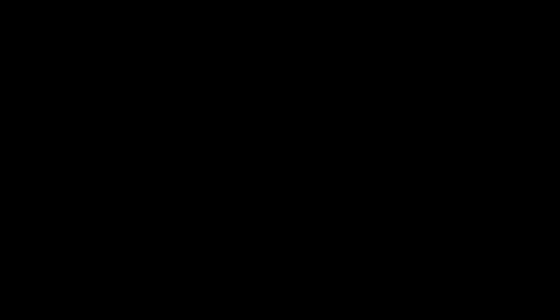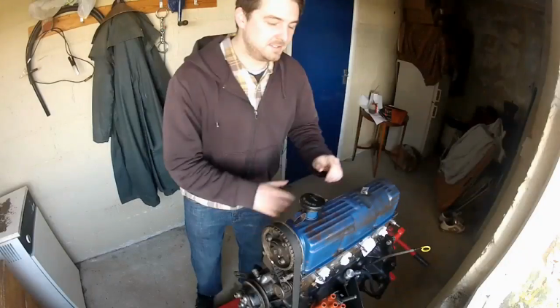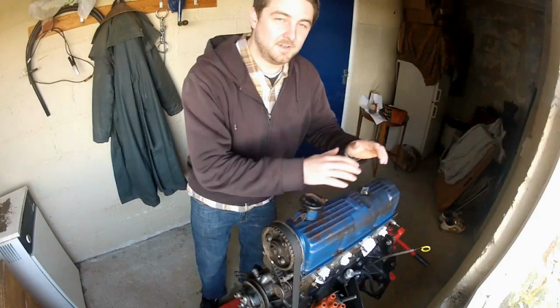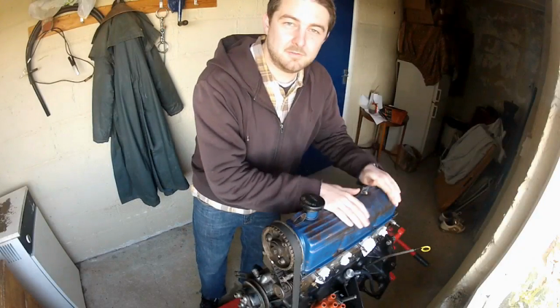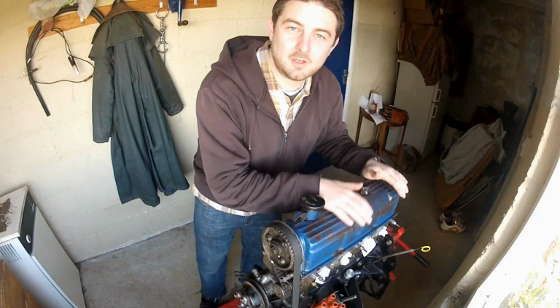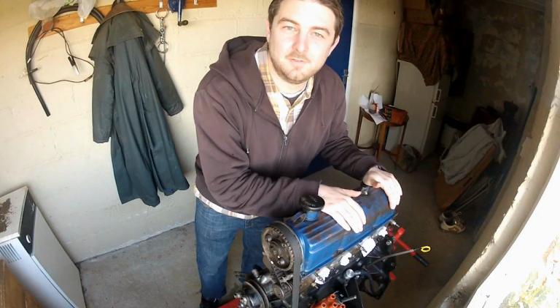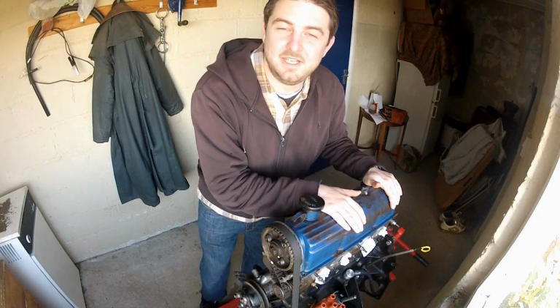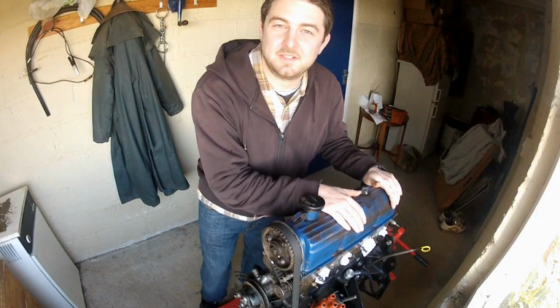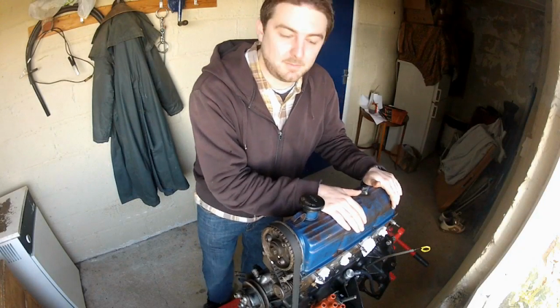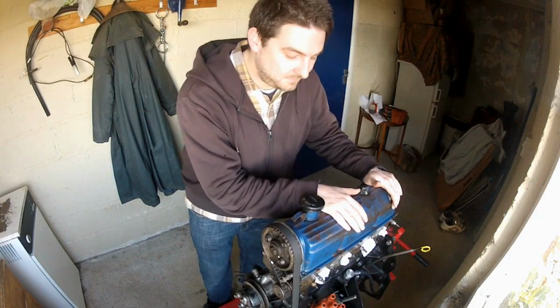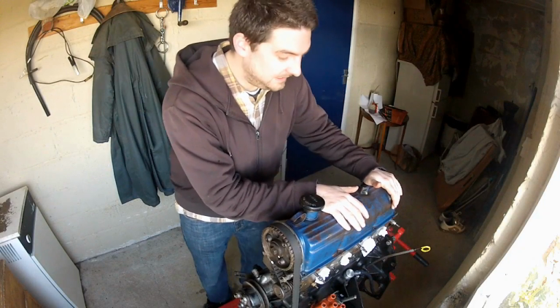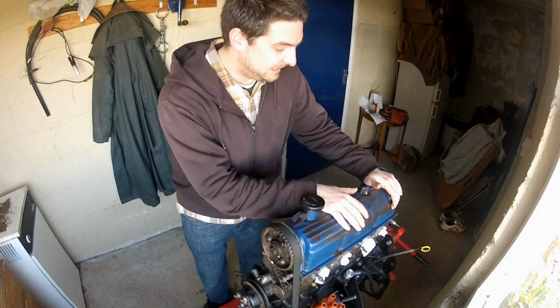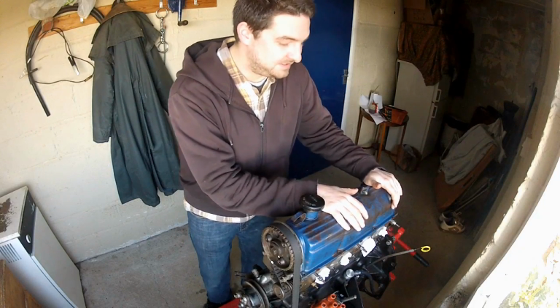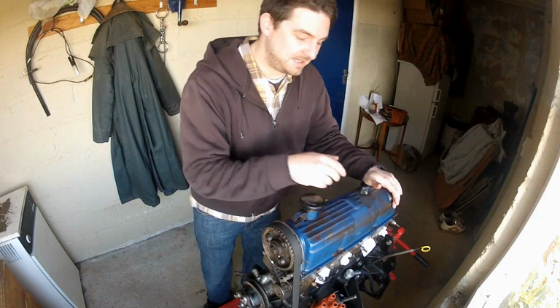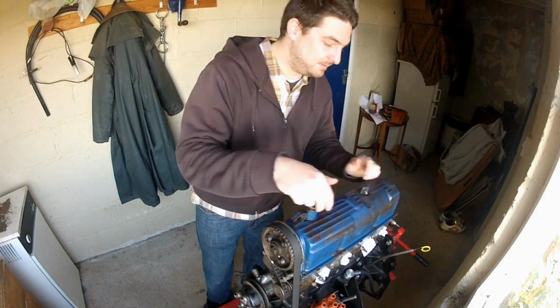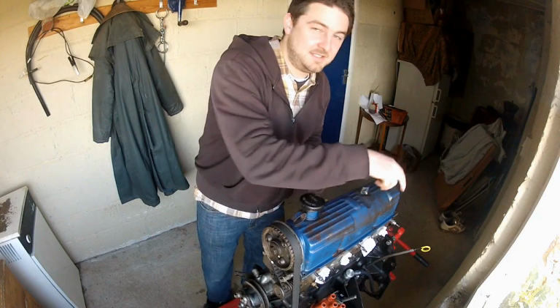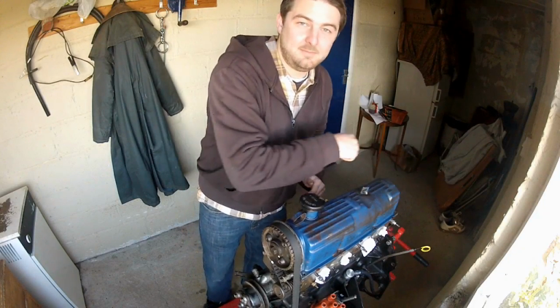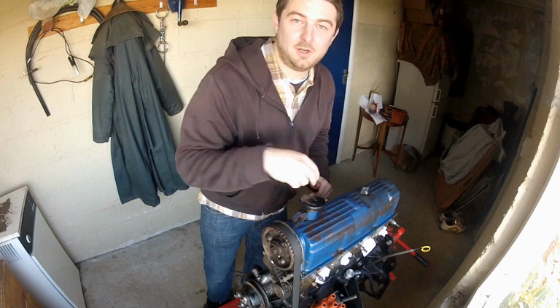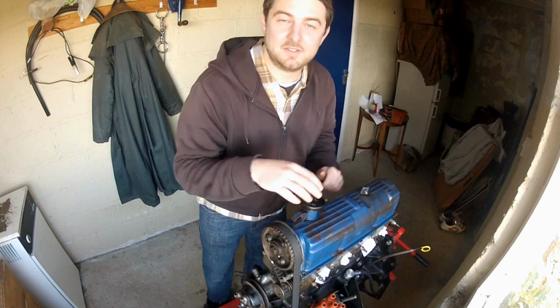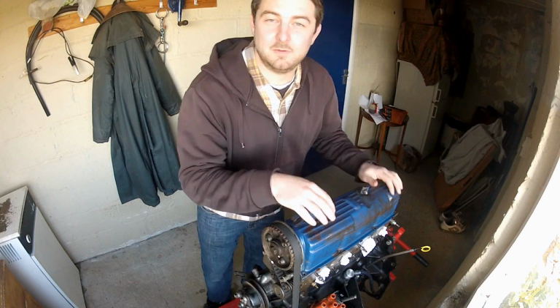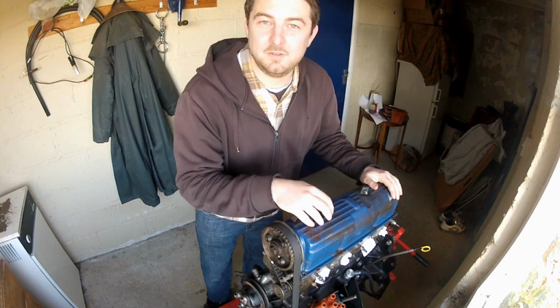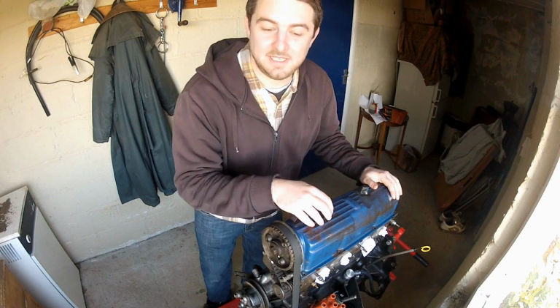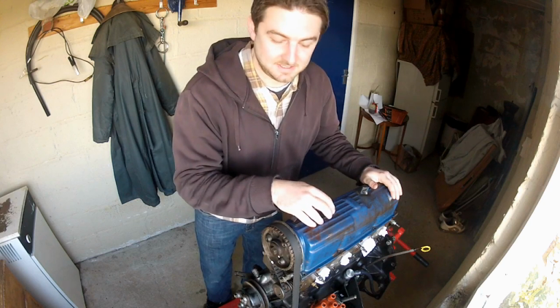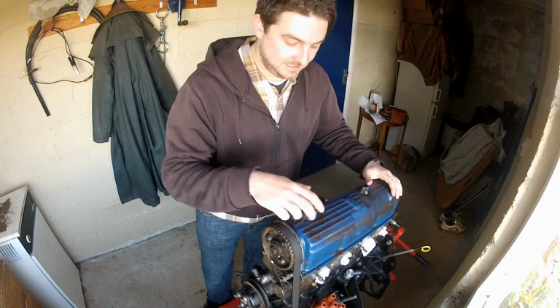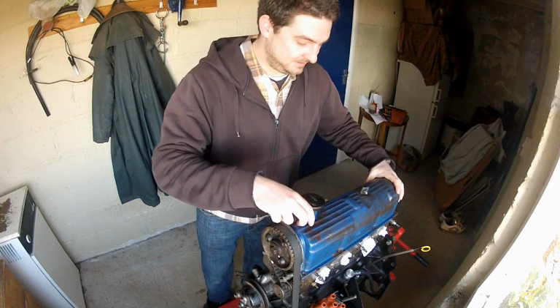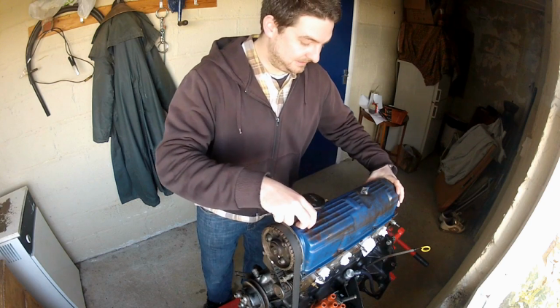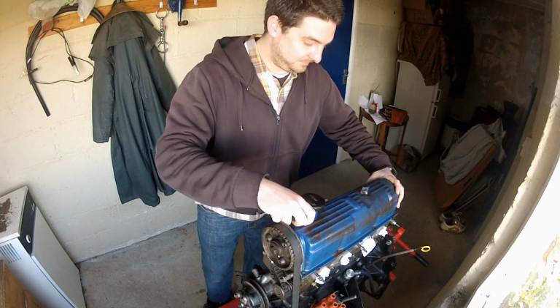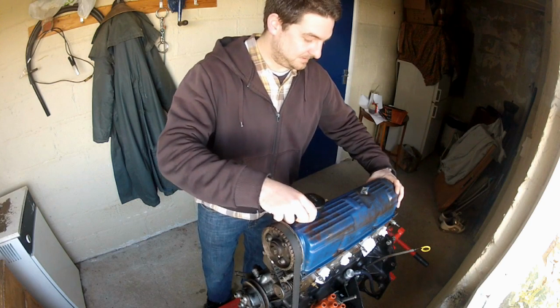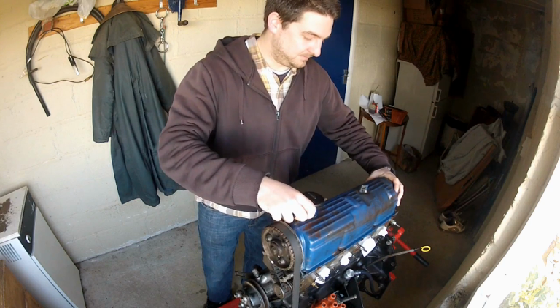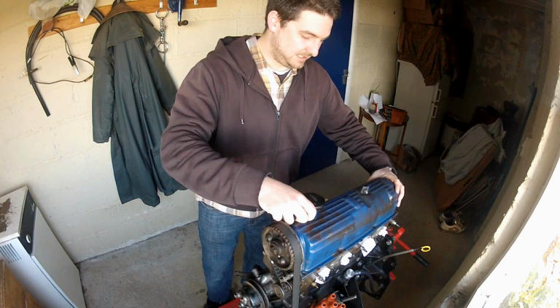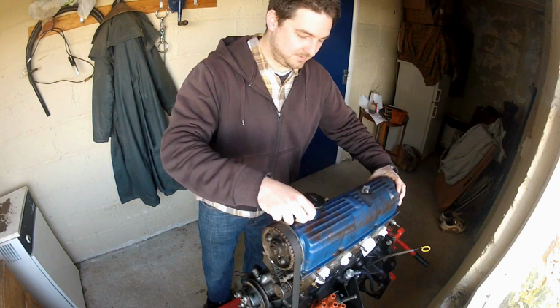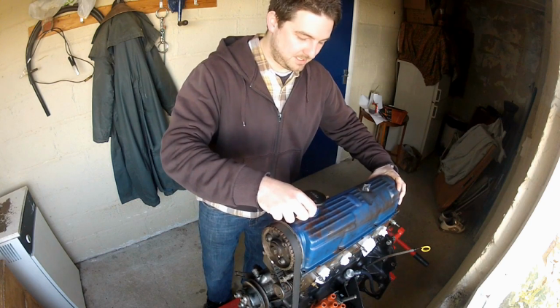First, the rocker cover needs to come off. This is held on by 10 bolts, so undo these and then lift the cover out of the way.